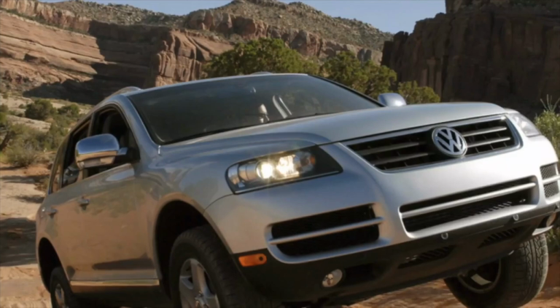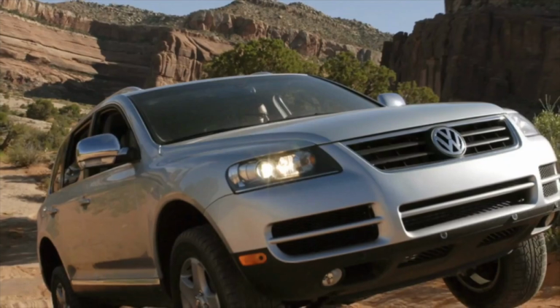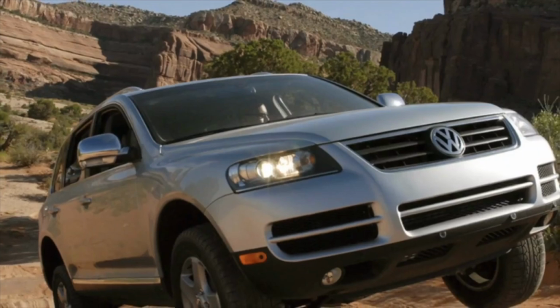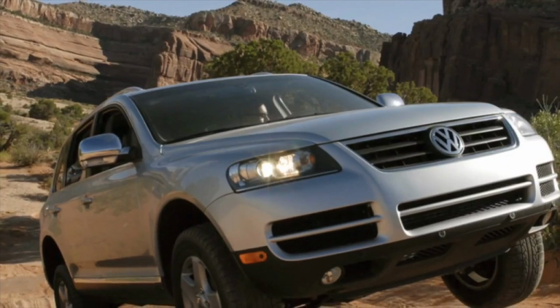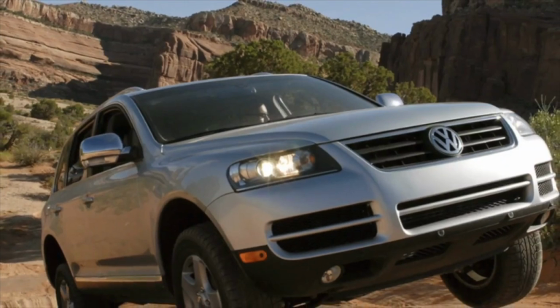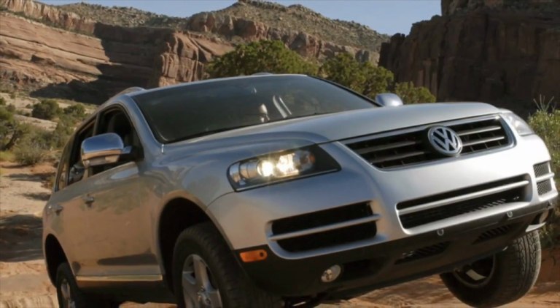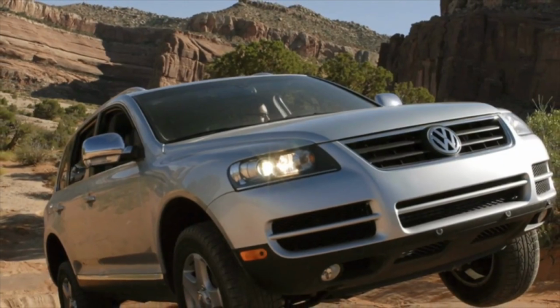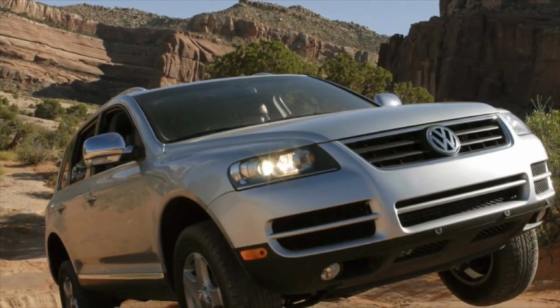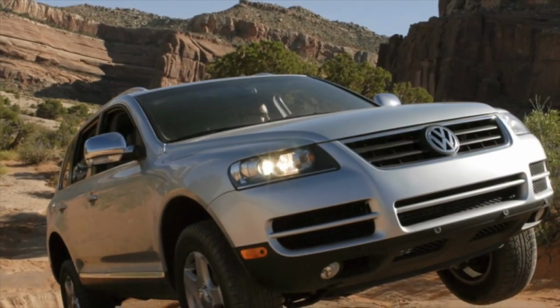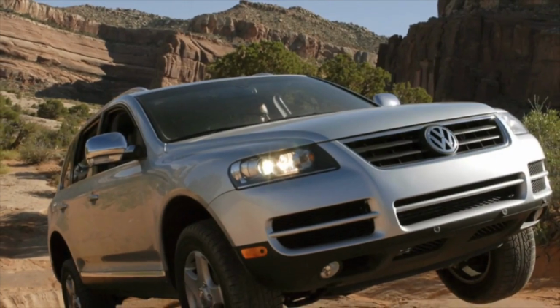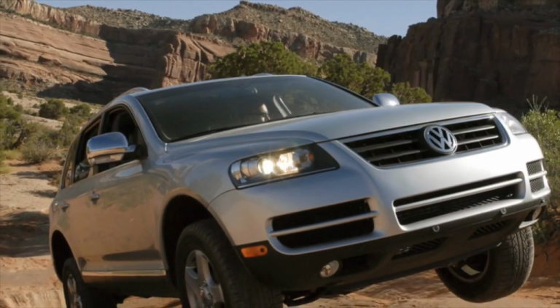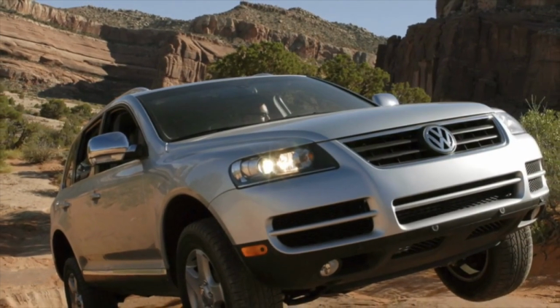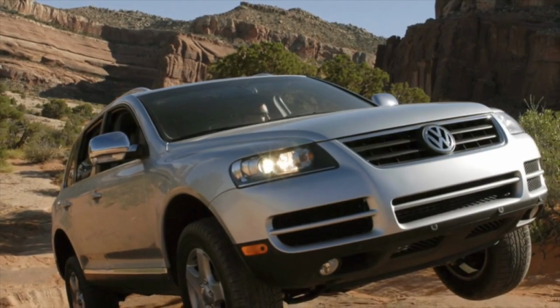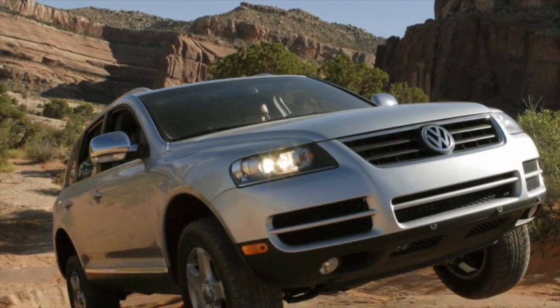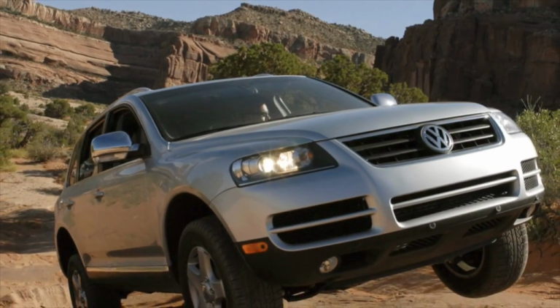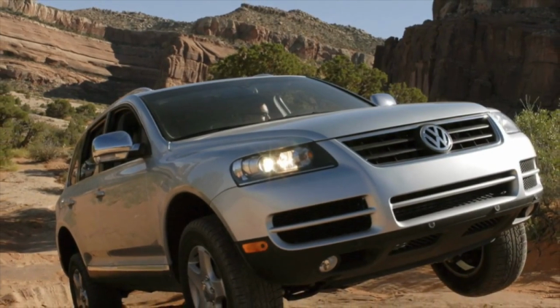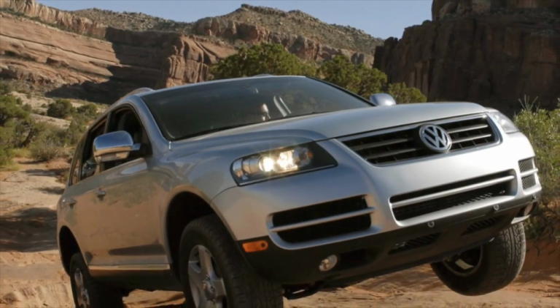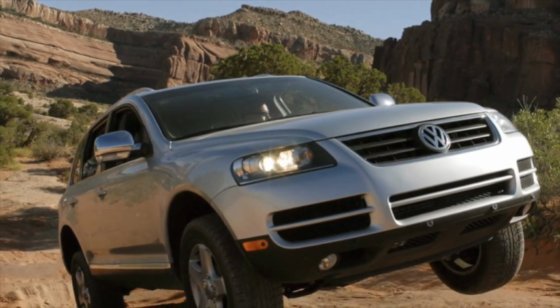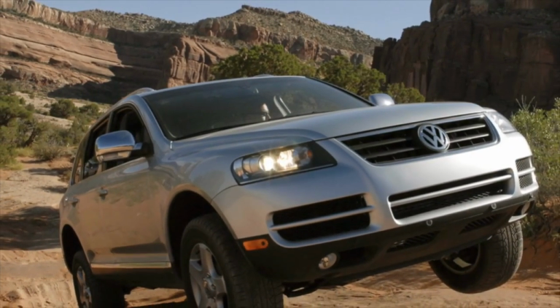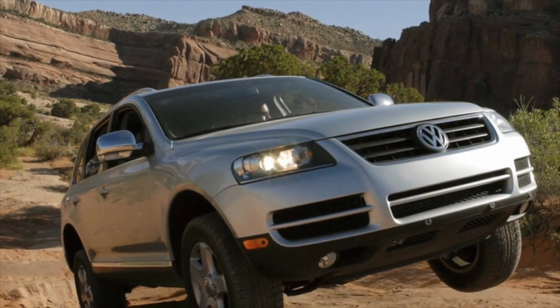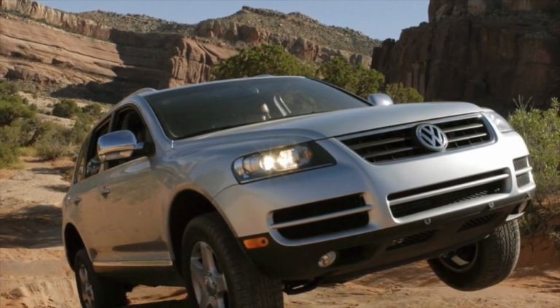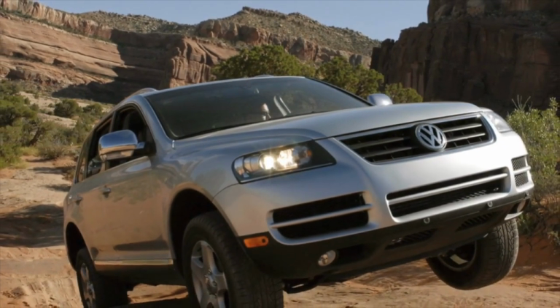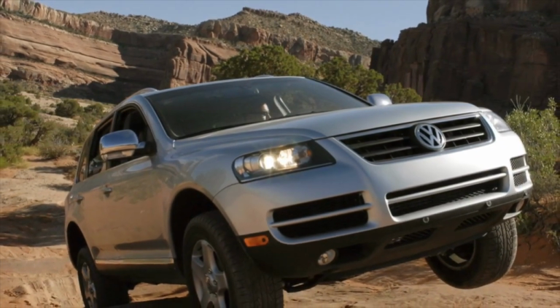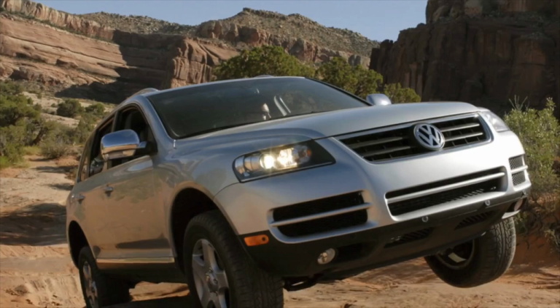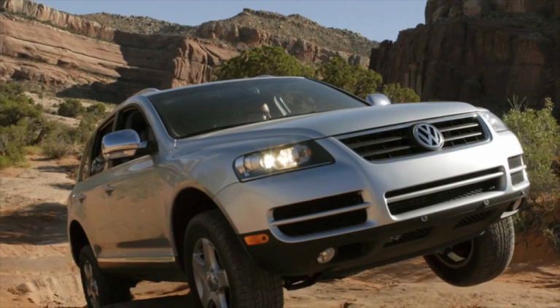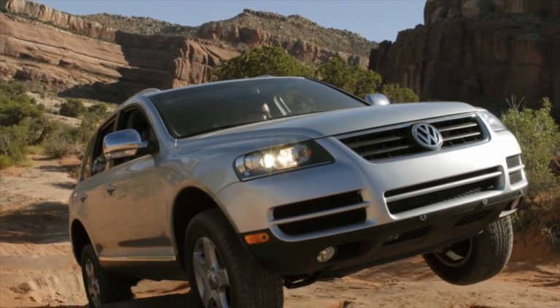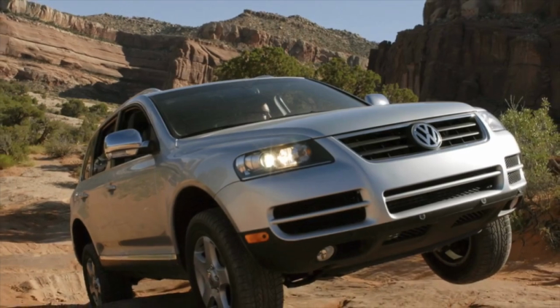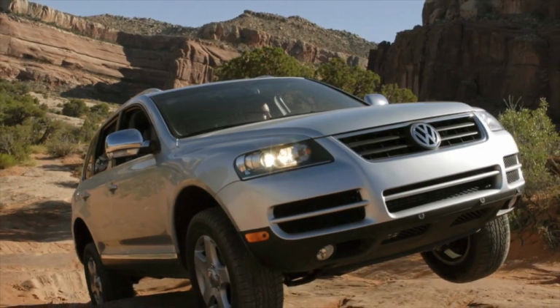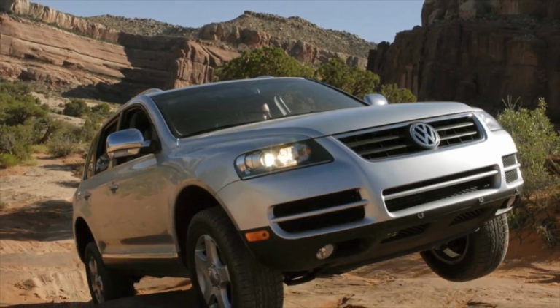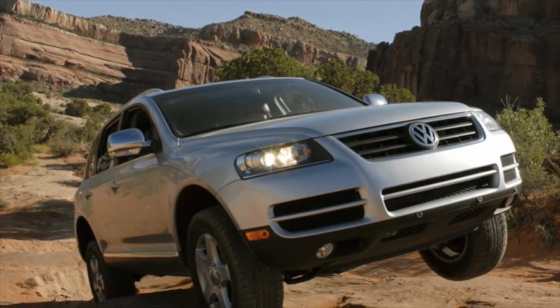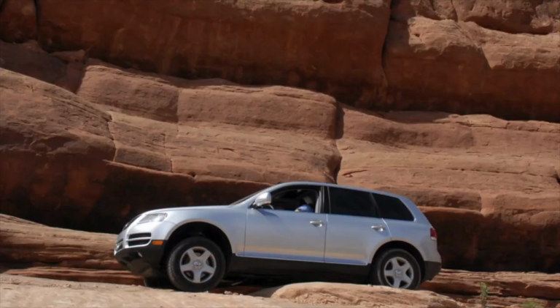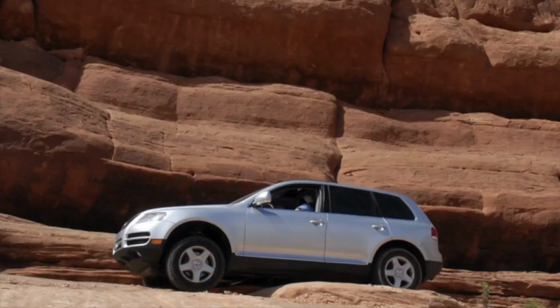Greetings, dear friends! I present to your attention the most common malfunctions and breakdowns that occur on the Volkswagen Touareg first generation.